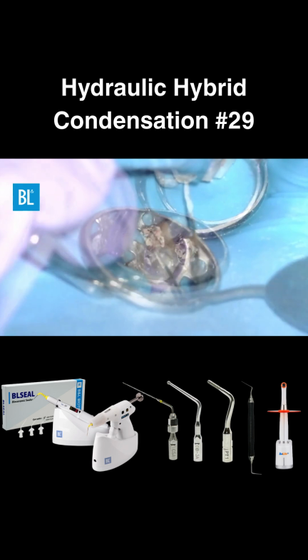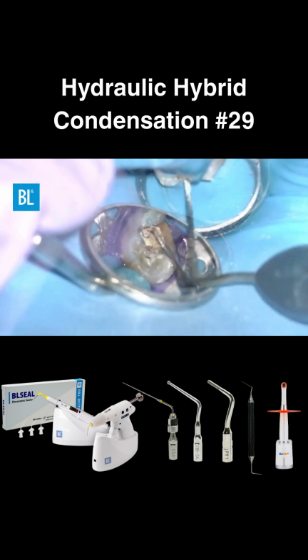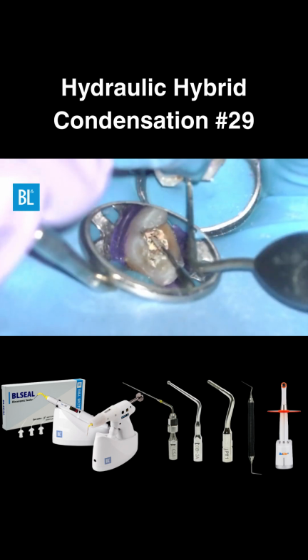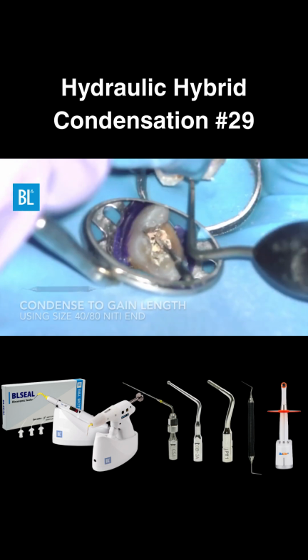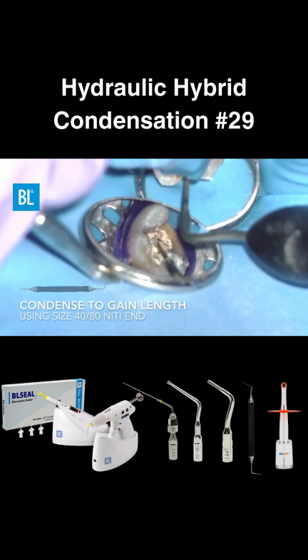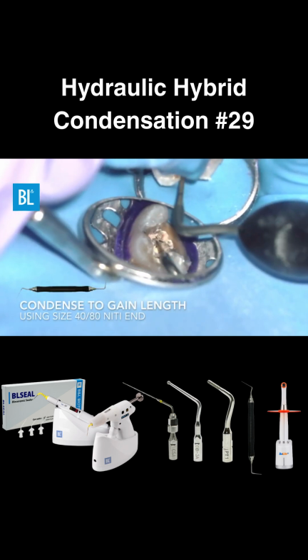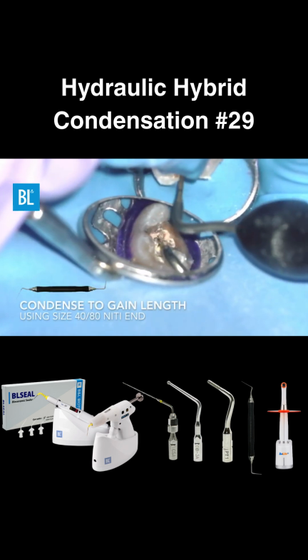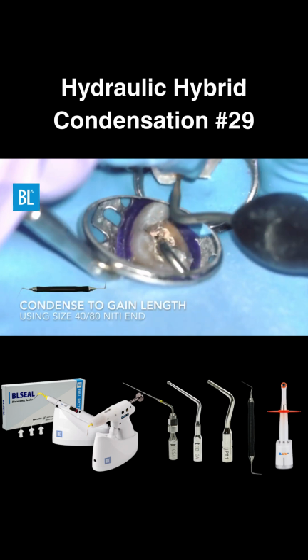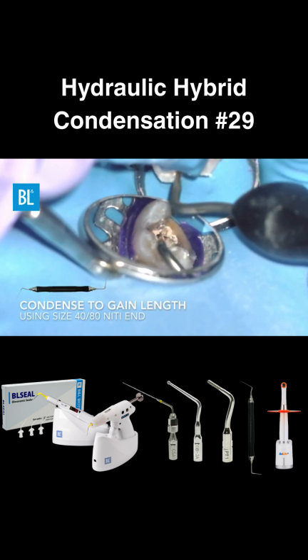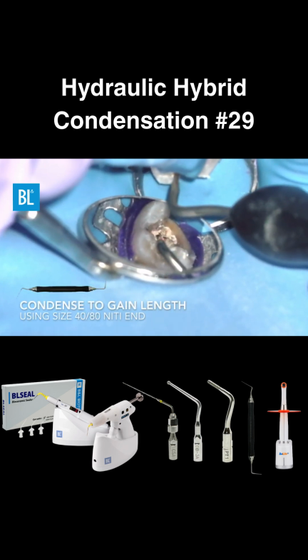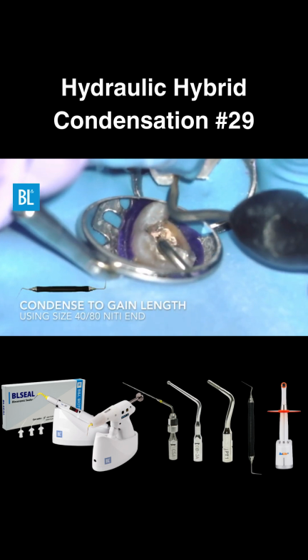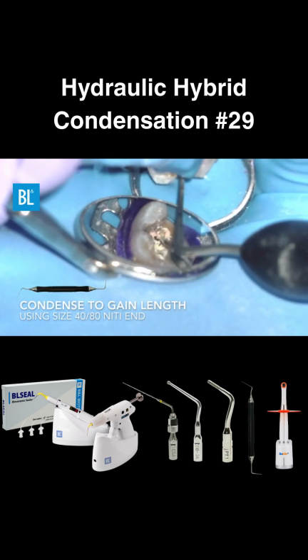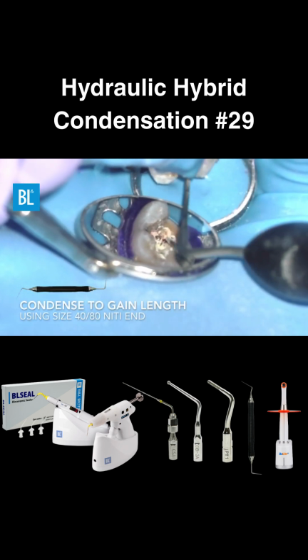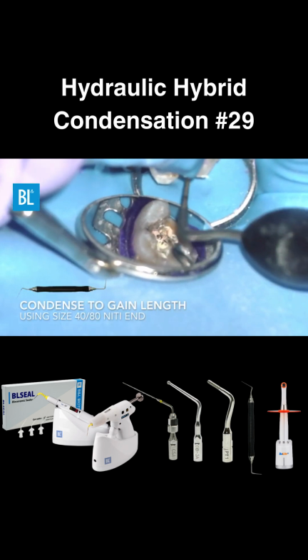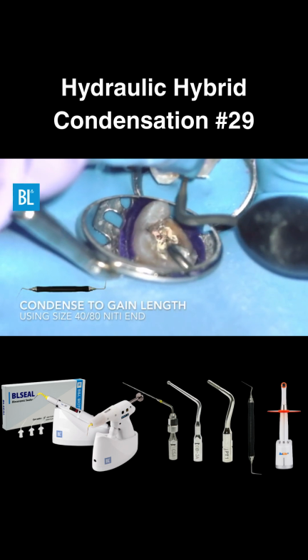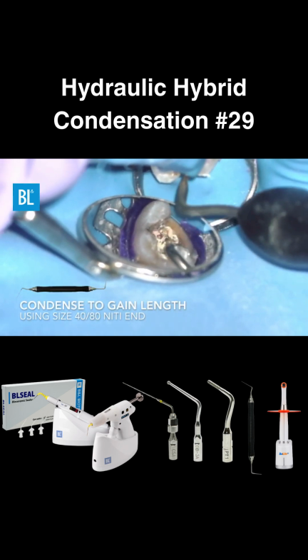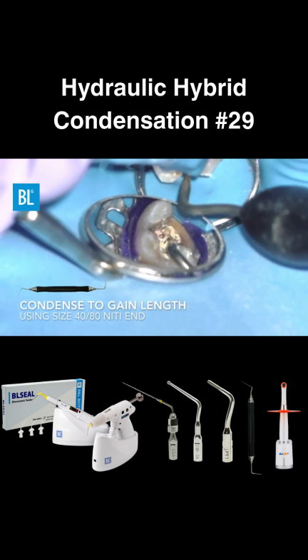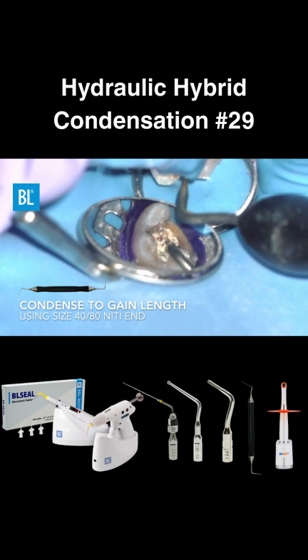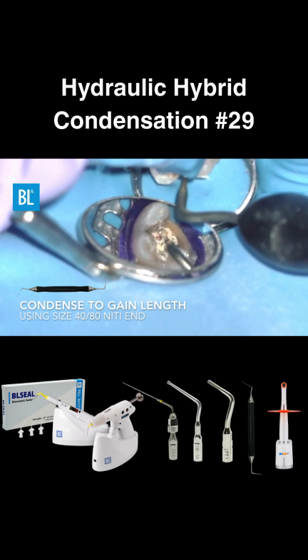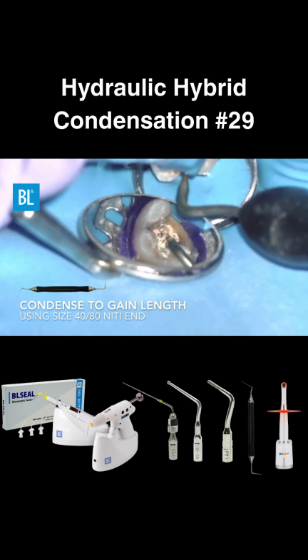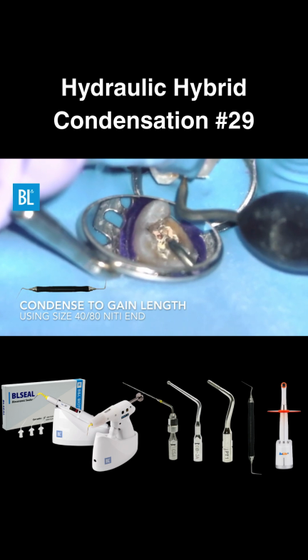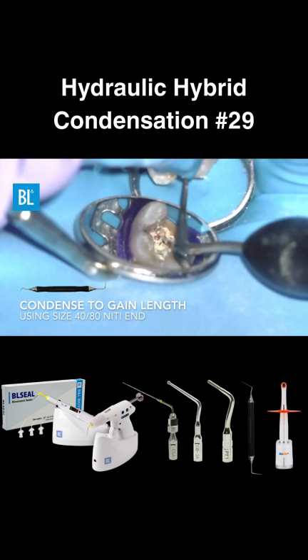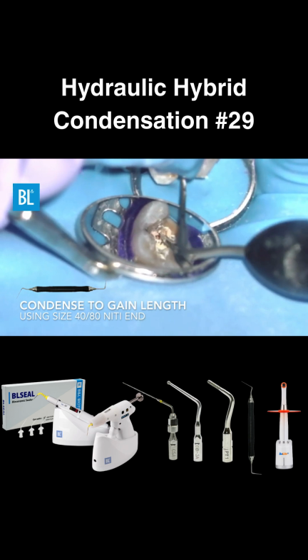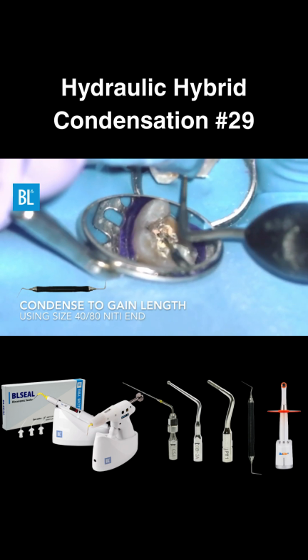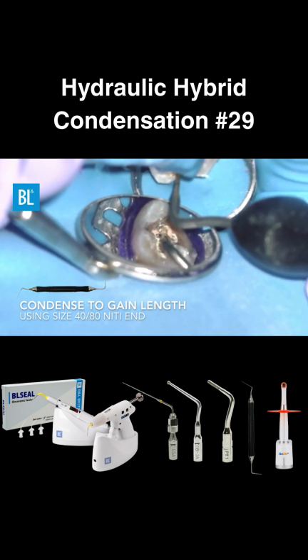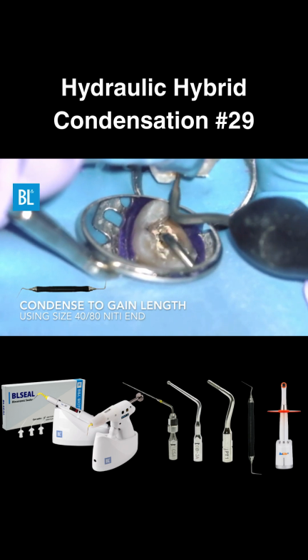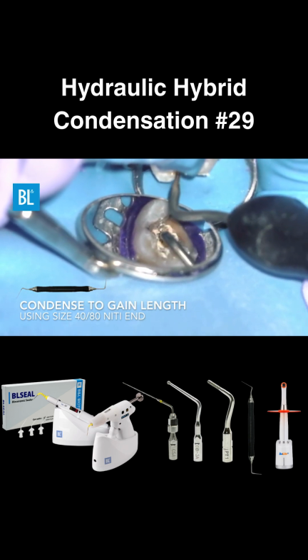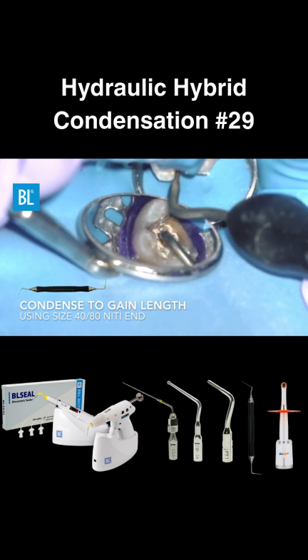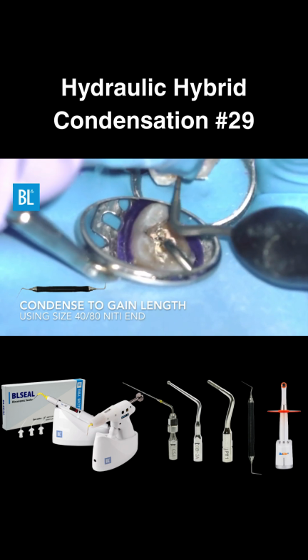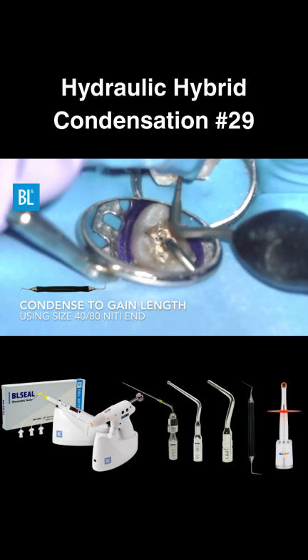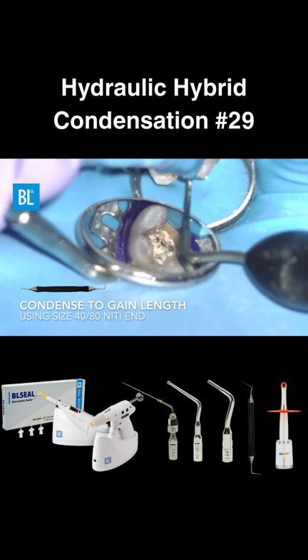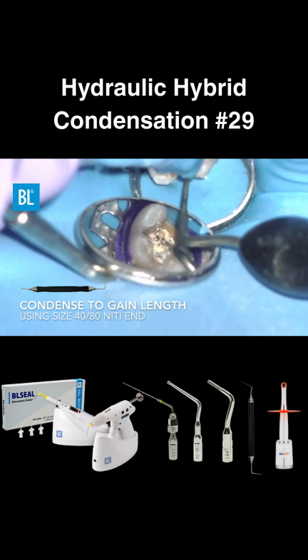Then switch to a size 40 nickel titanium condenser to compact the gutta percha for a denser apical fill.